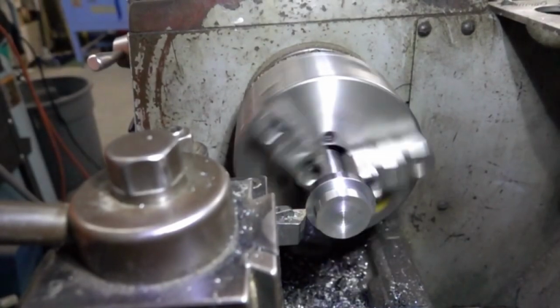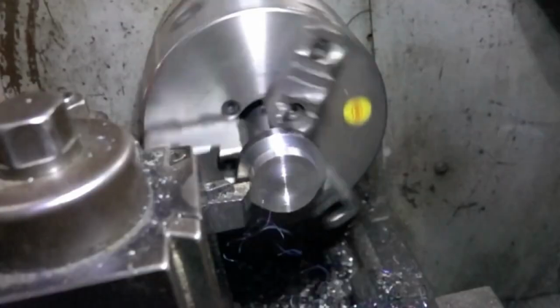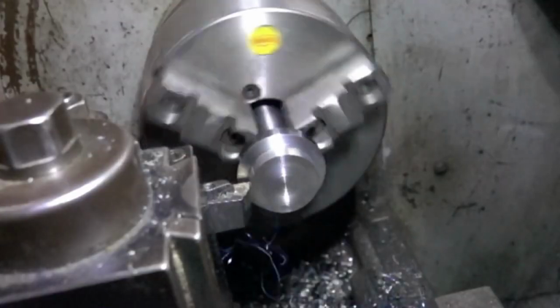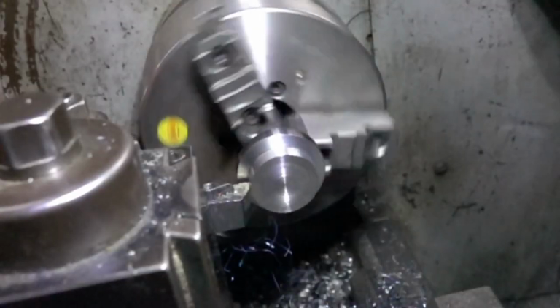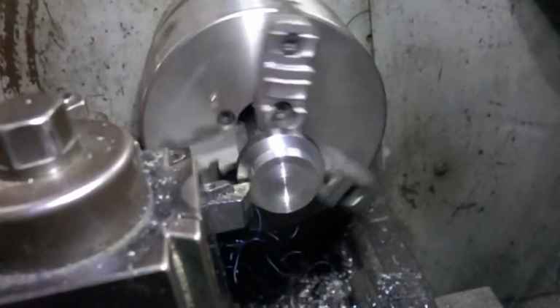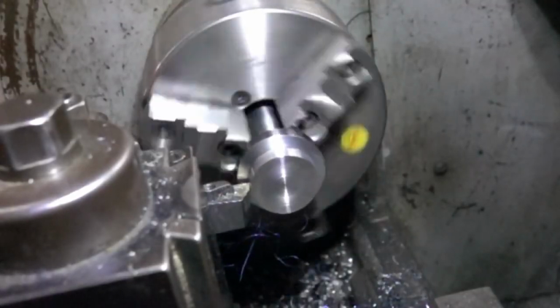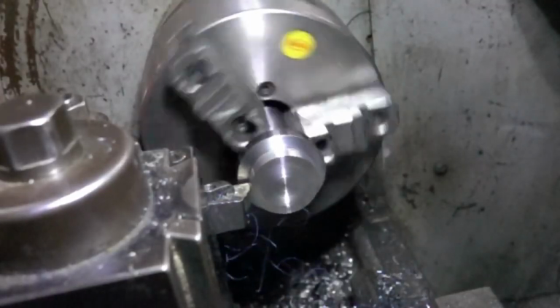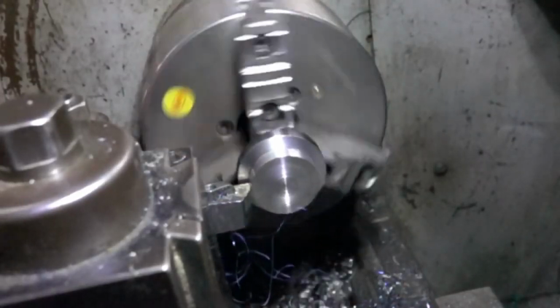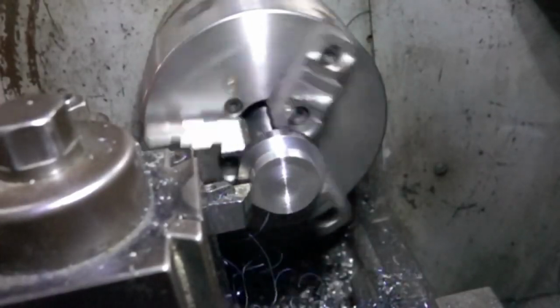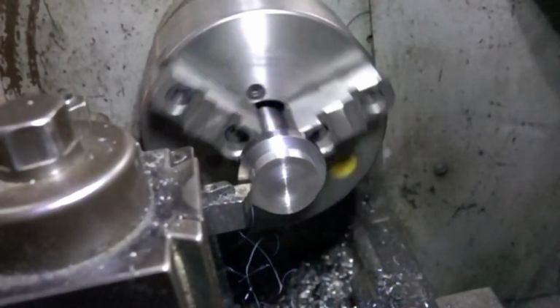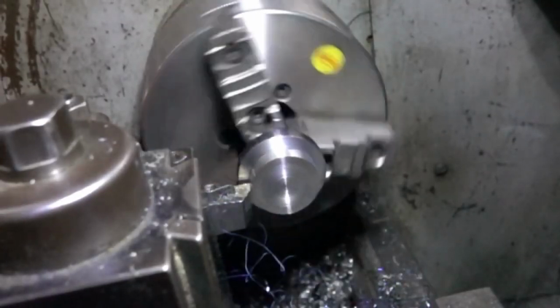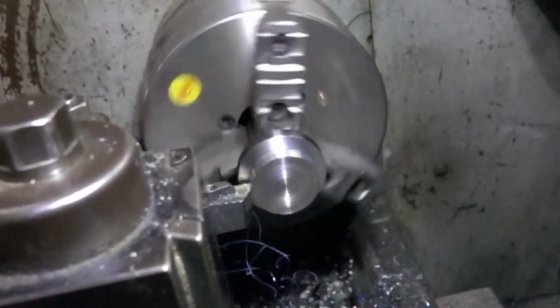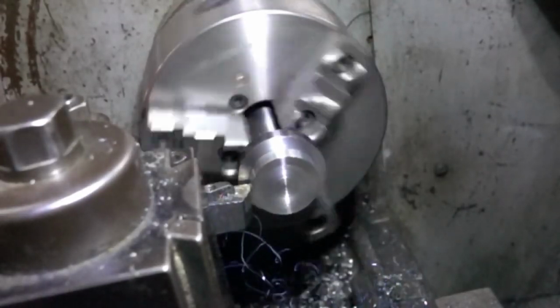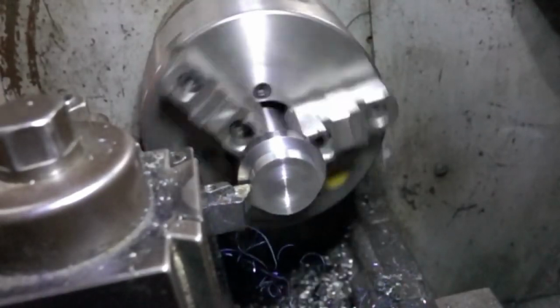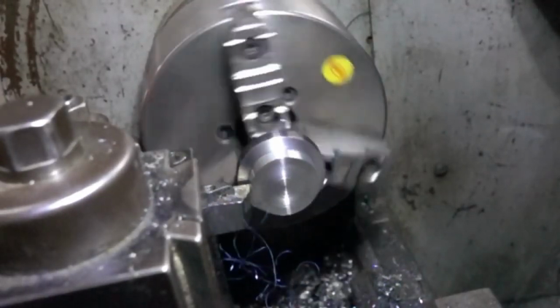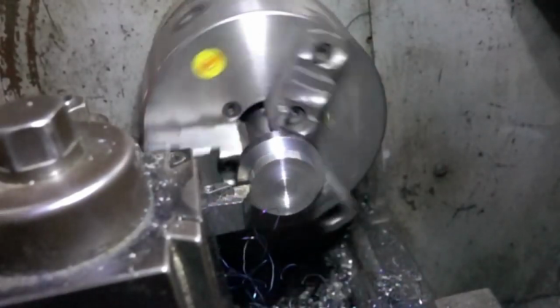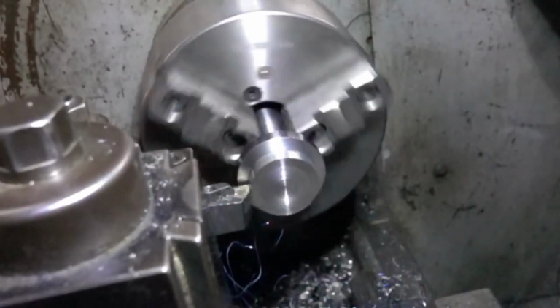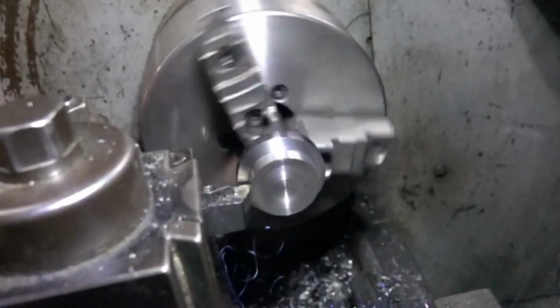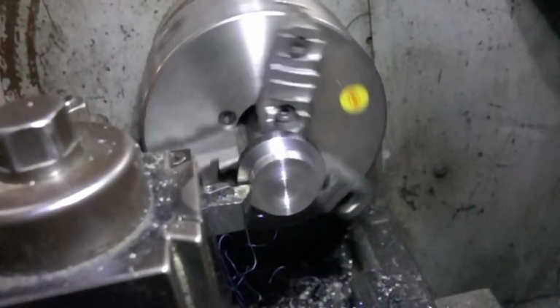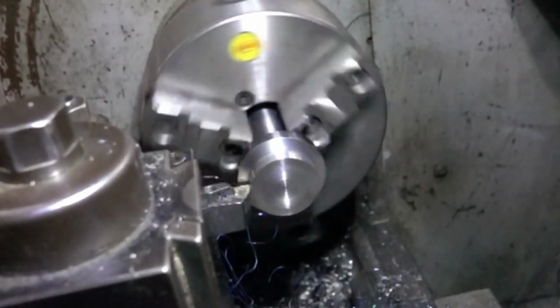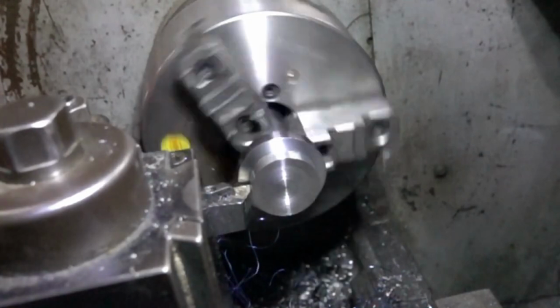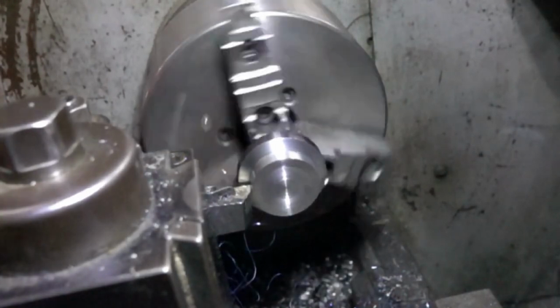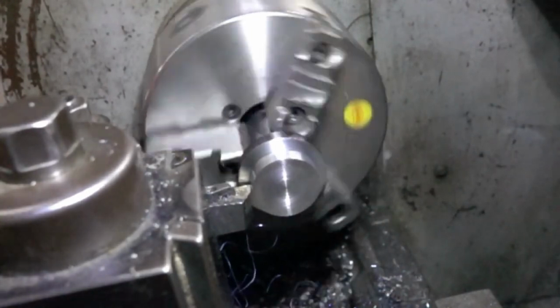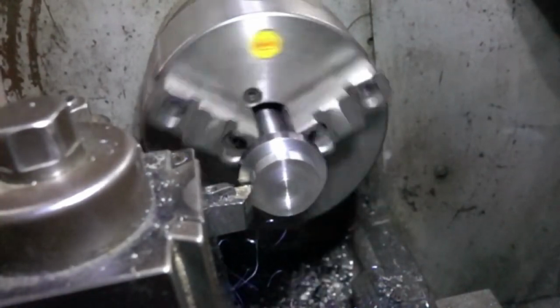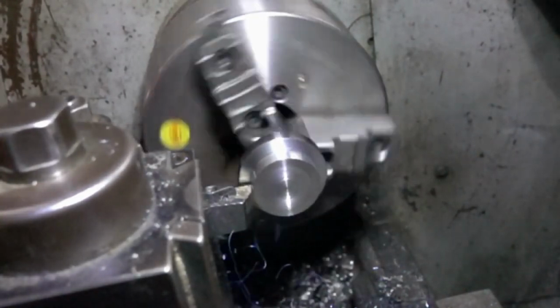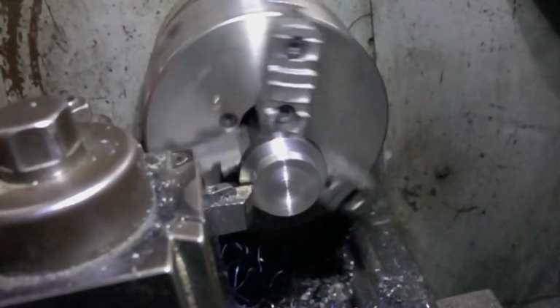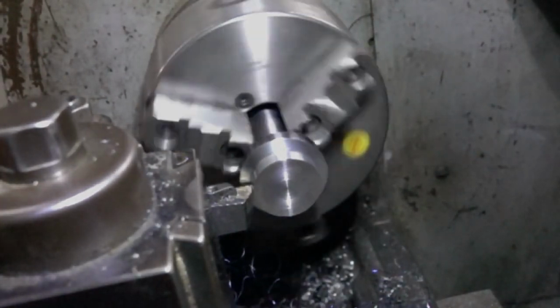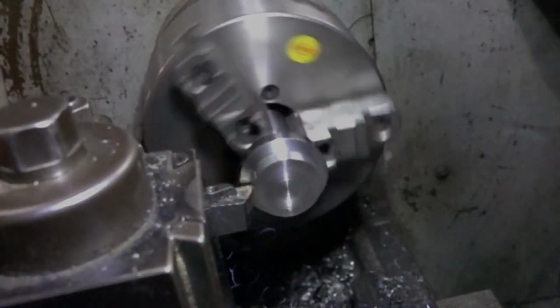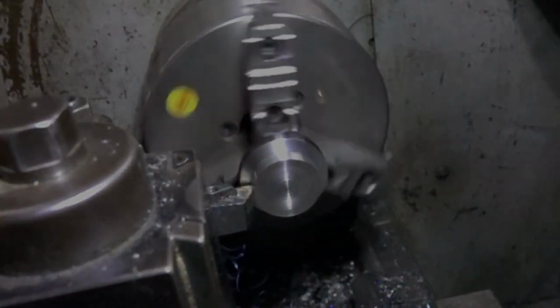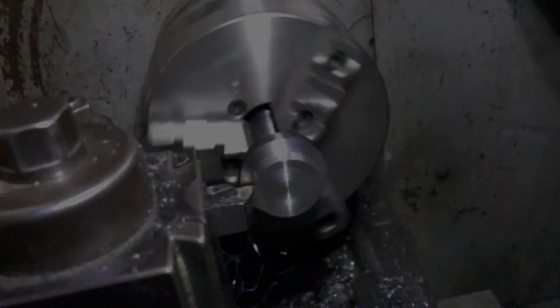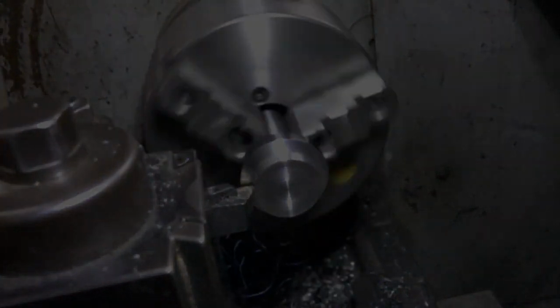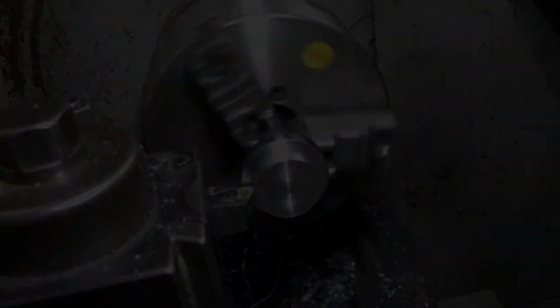We then machined it while experimenting with our new slow-mo camera. And finally, seven months after we filmed the intro to this video, it's time to test.